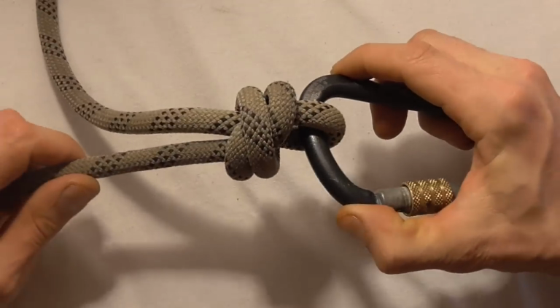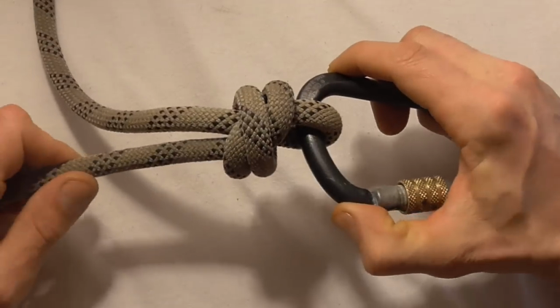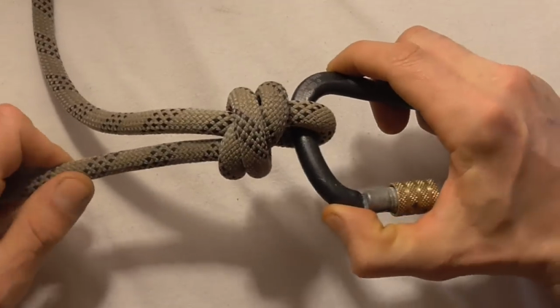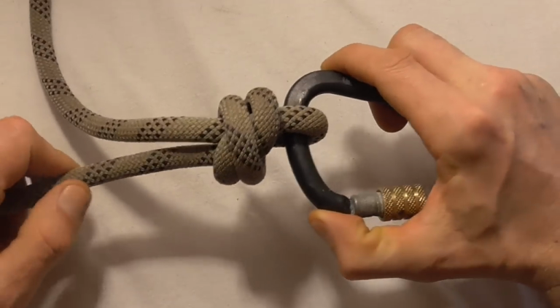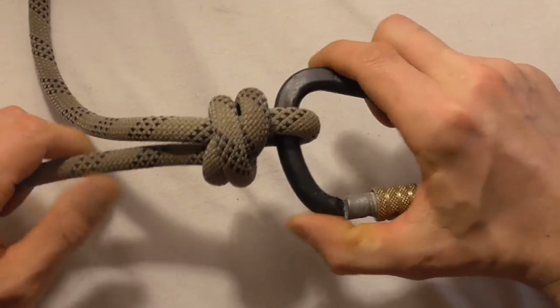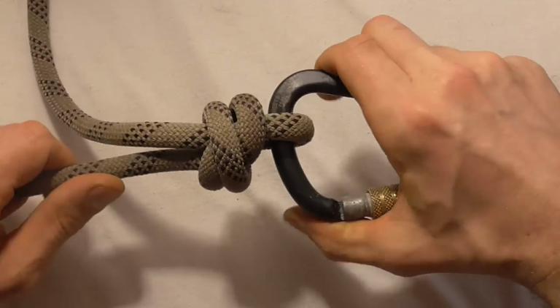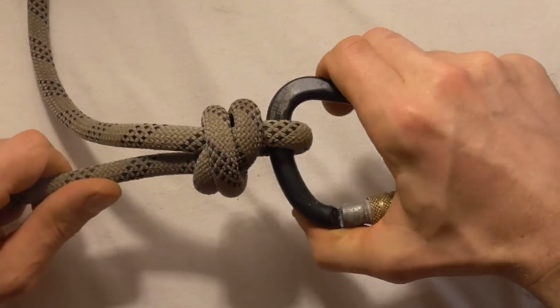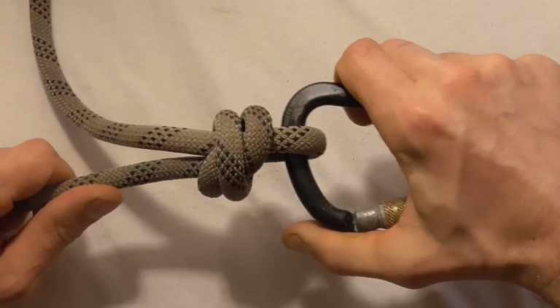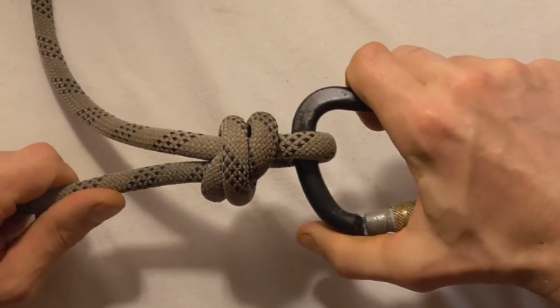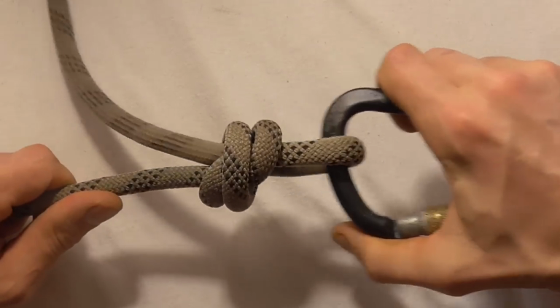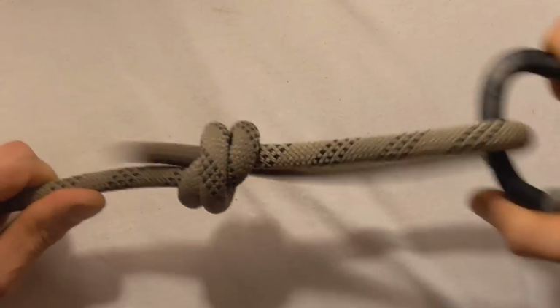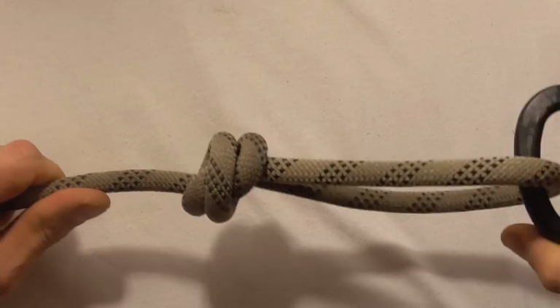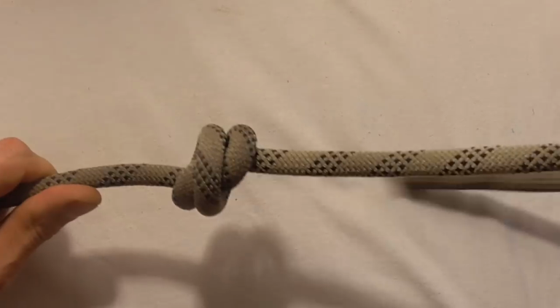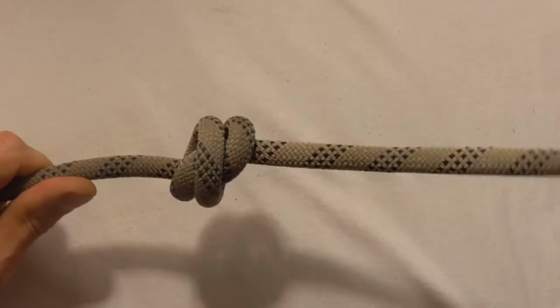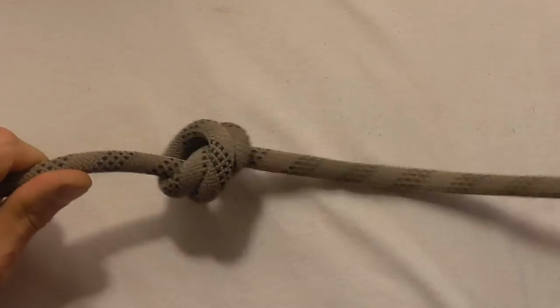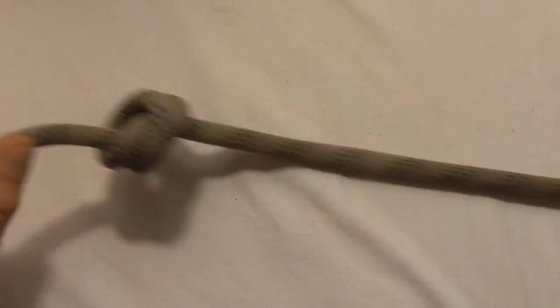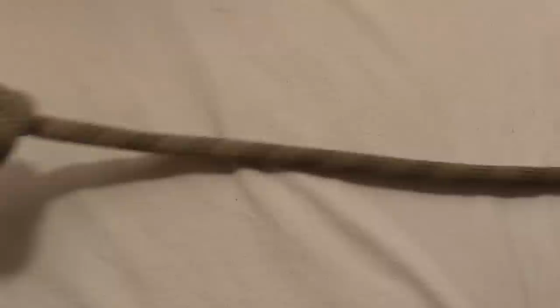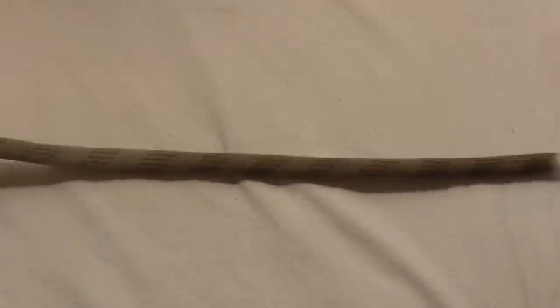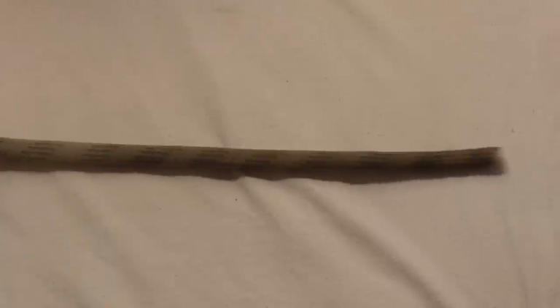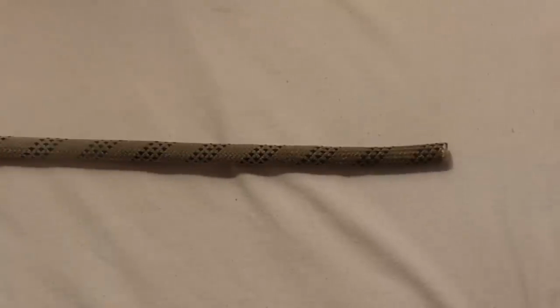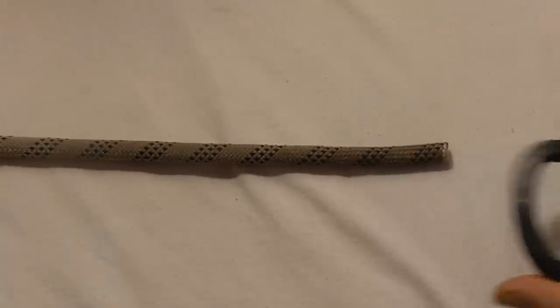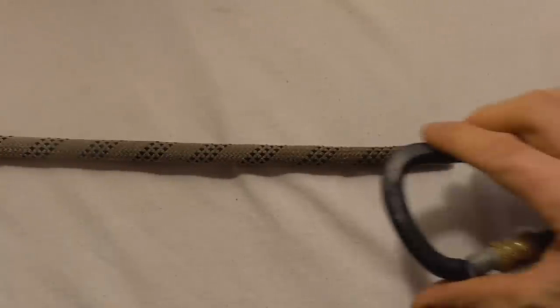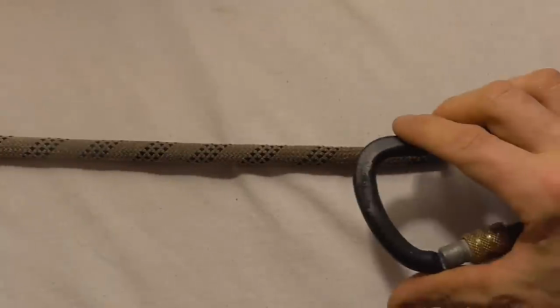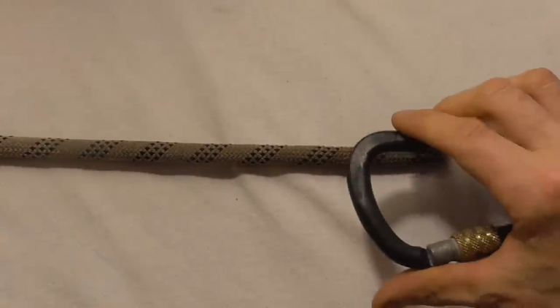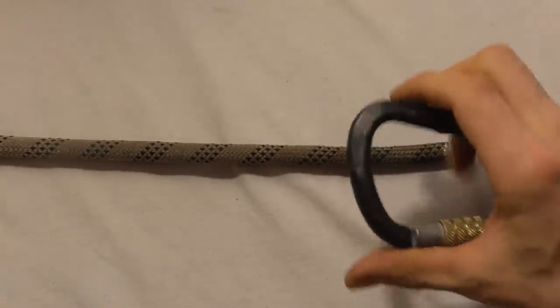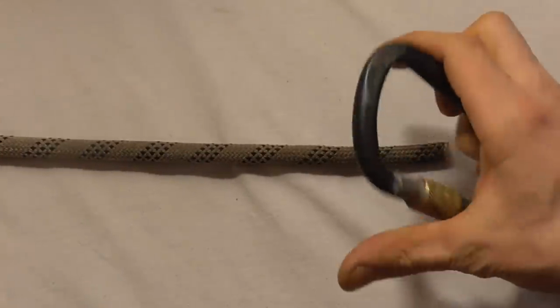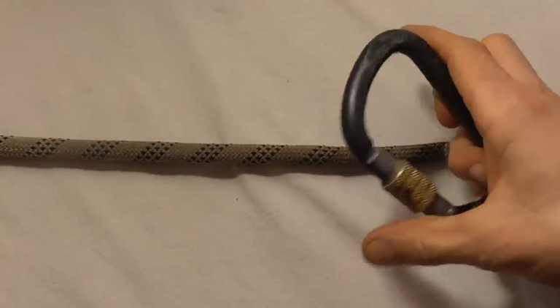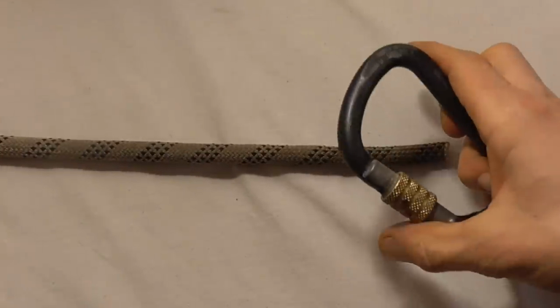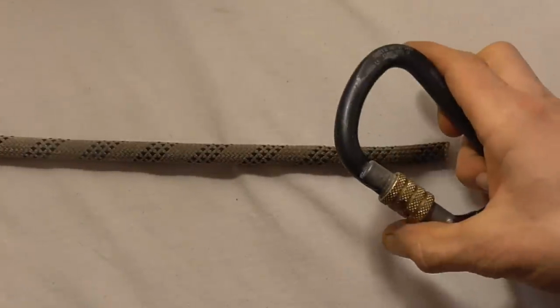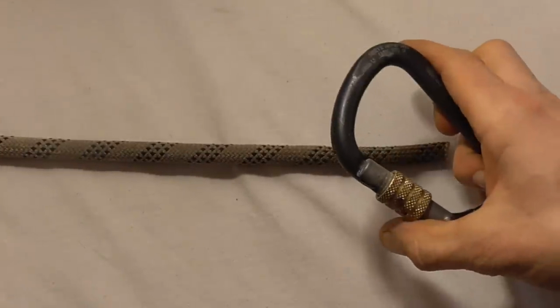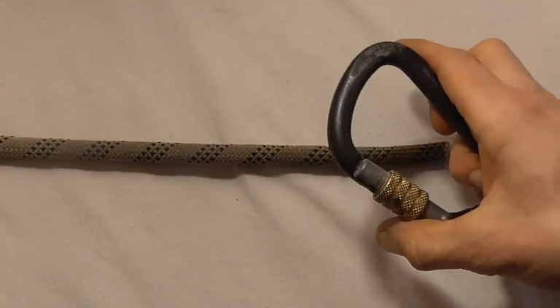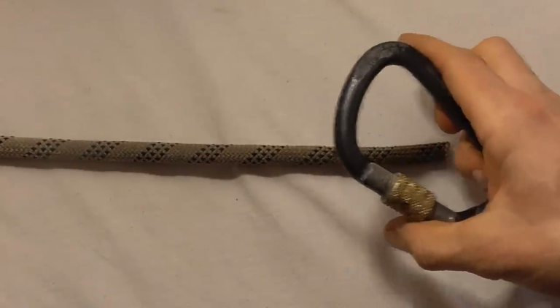So if you put some weight on it, that tag end has the potential to just slip right out.